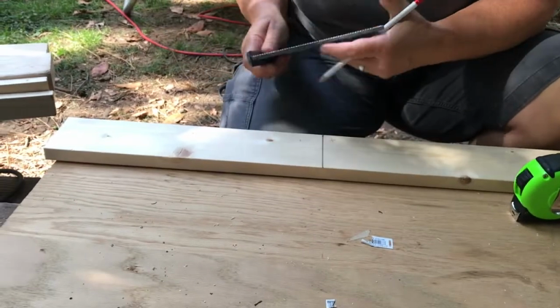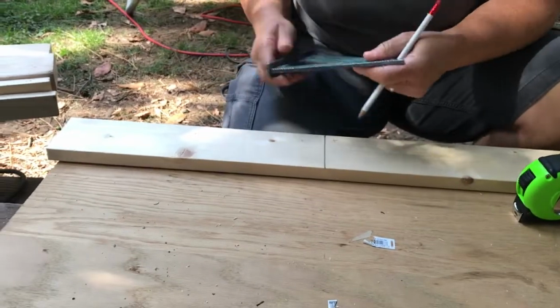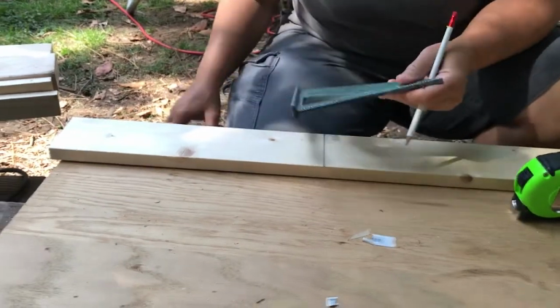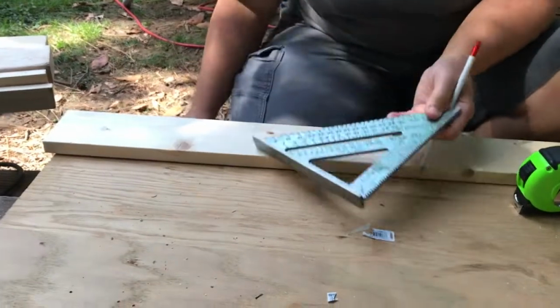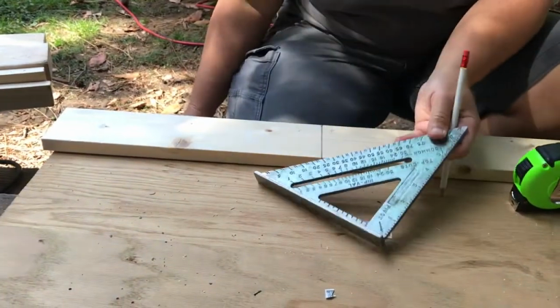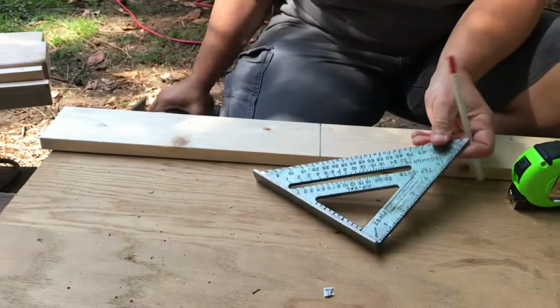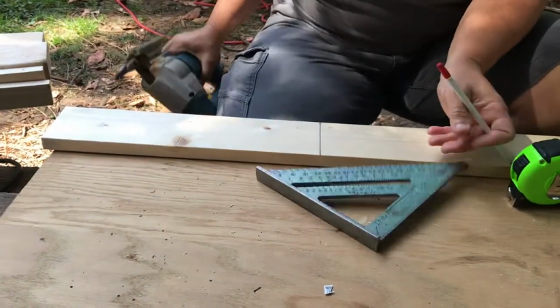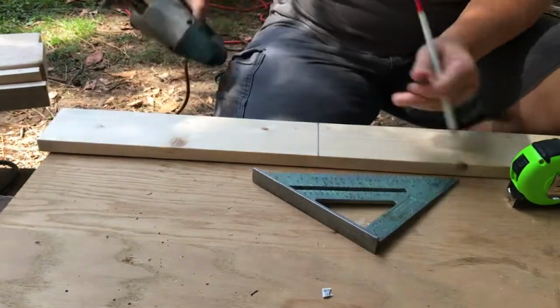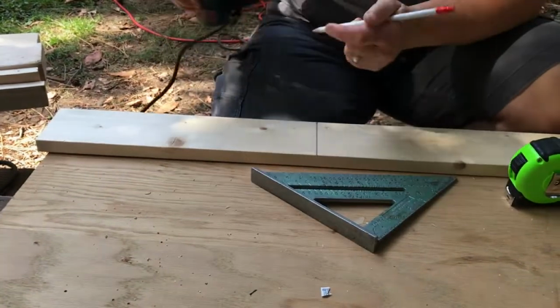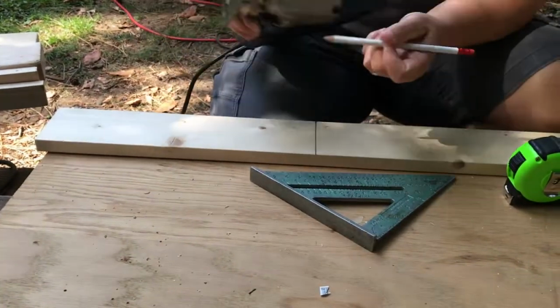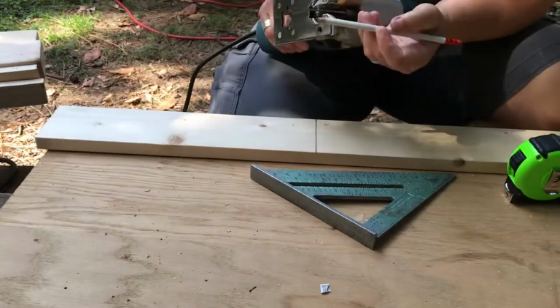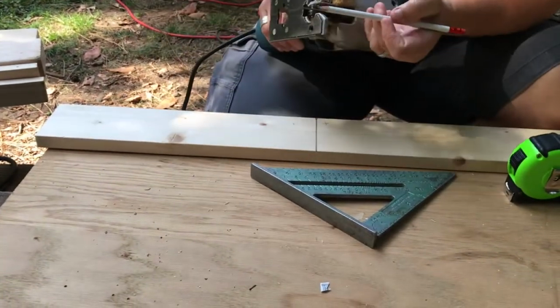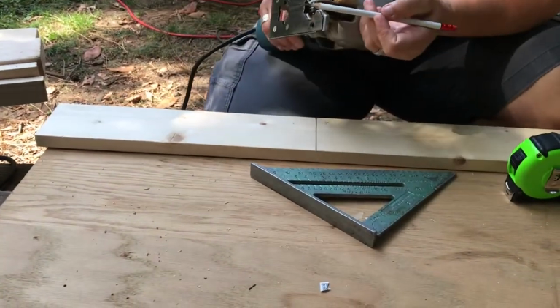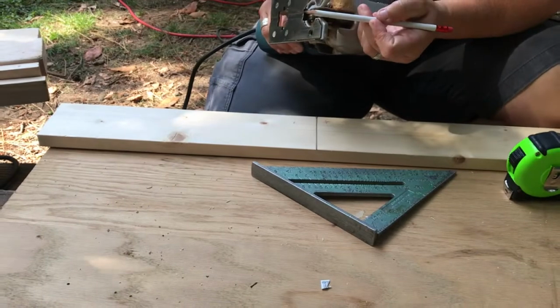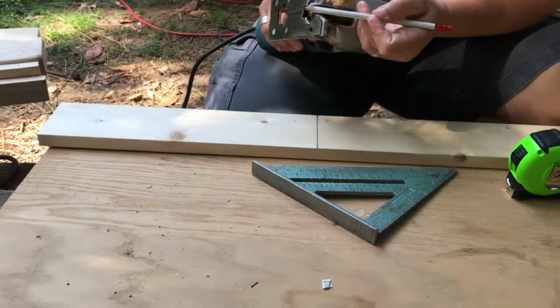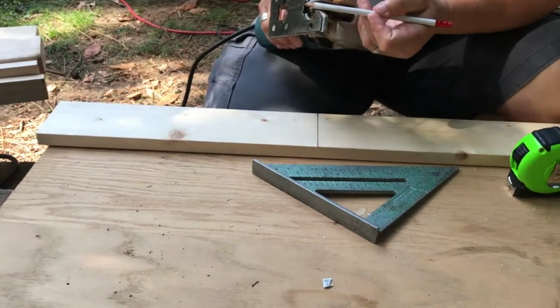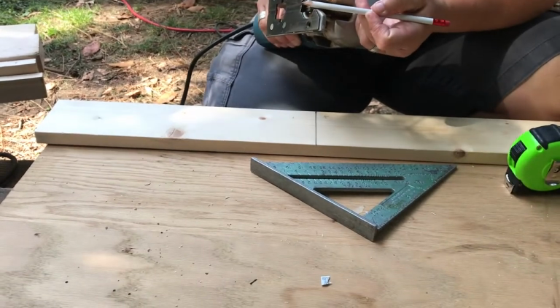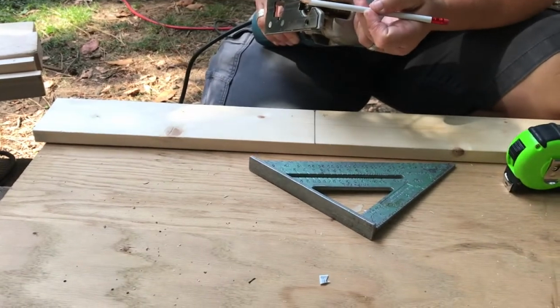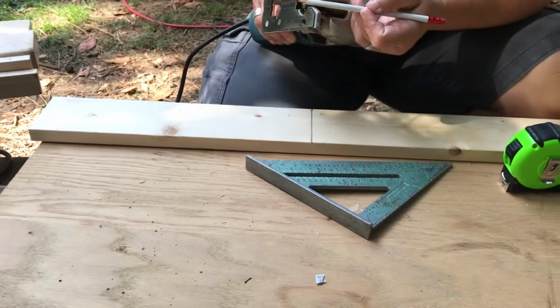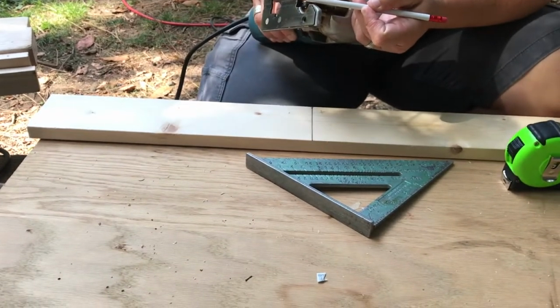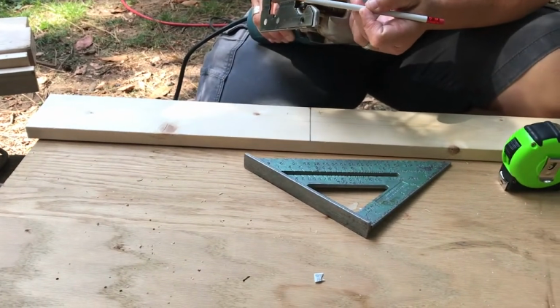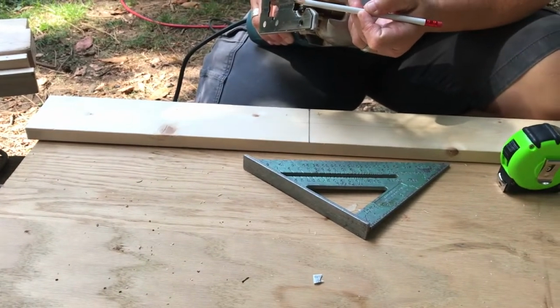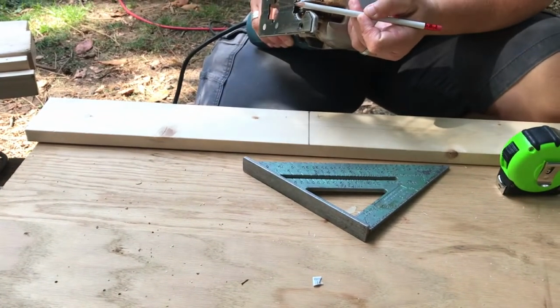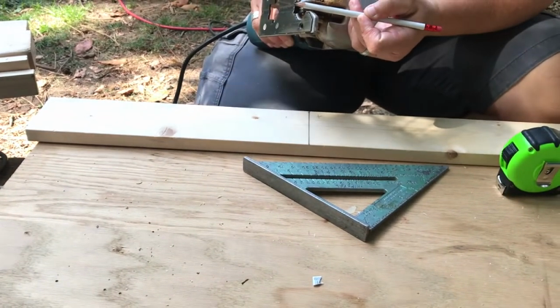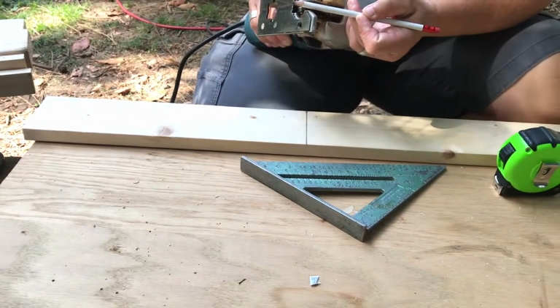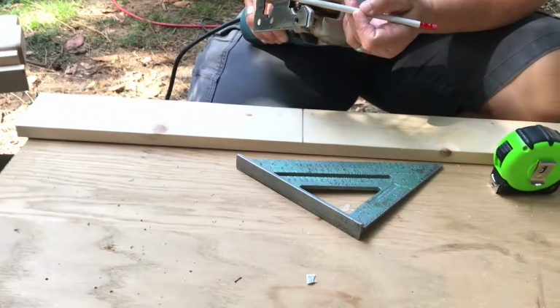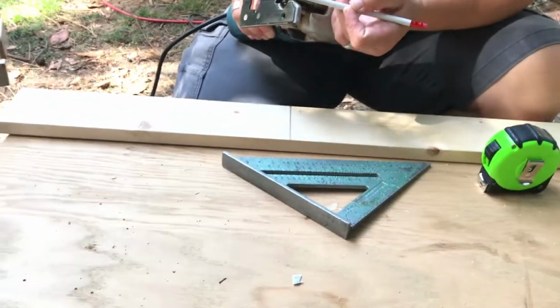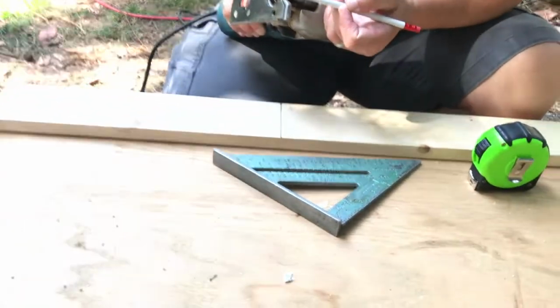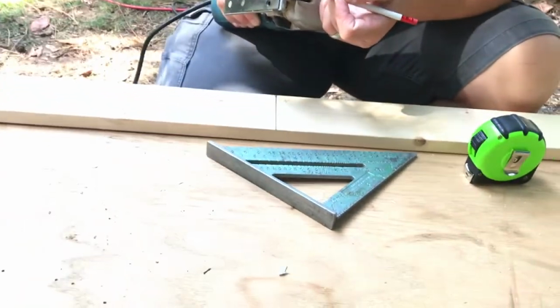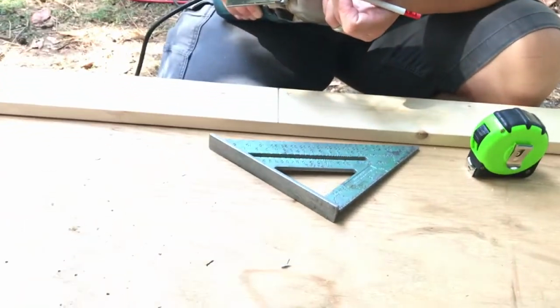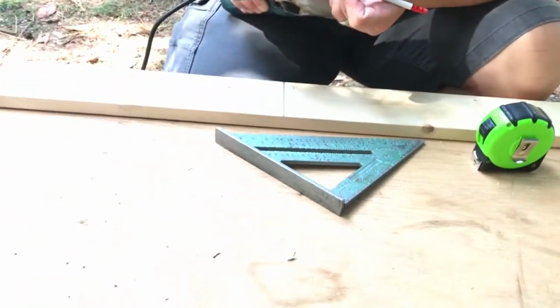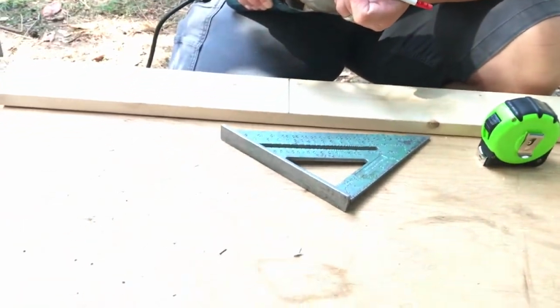And the blade has a thickness to it — it's called a kerf. A kerf. Usually it's an eighth of an inch. But there you go.